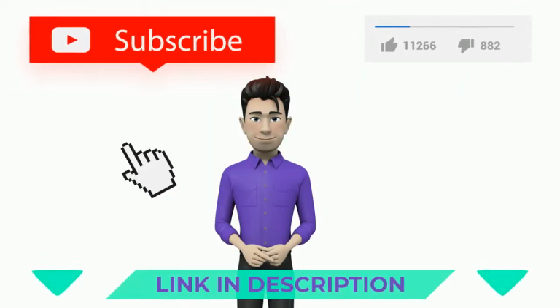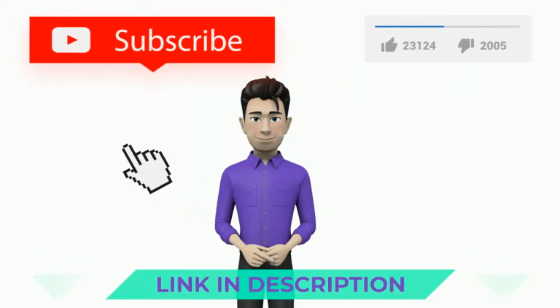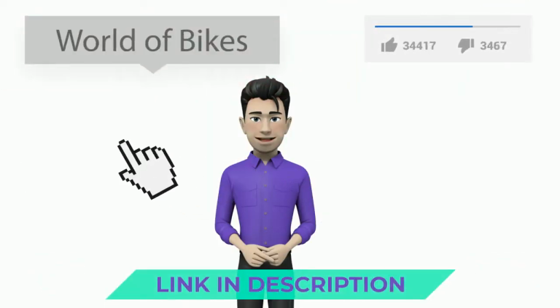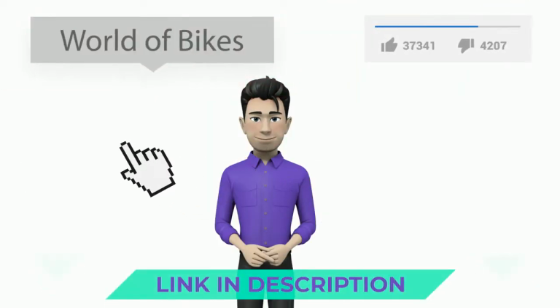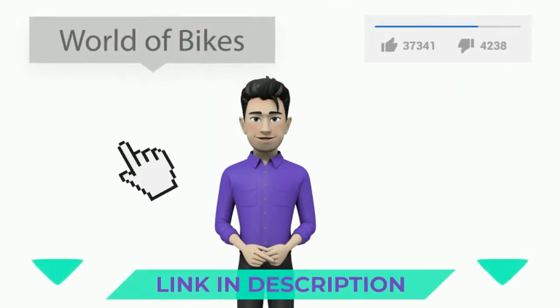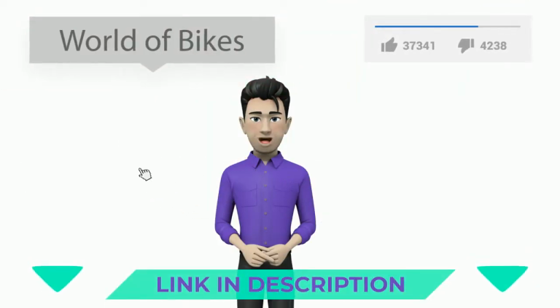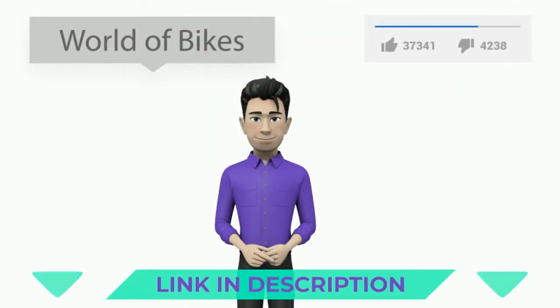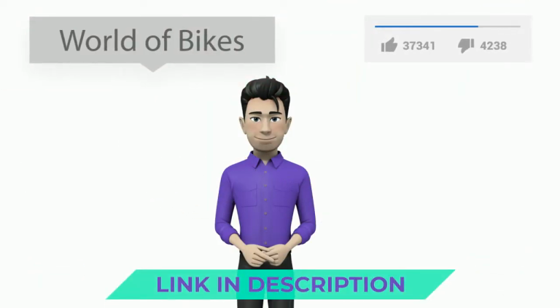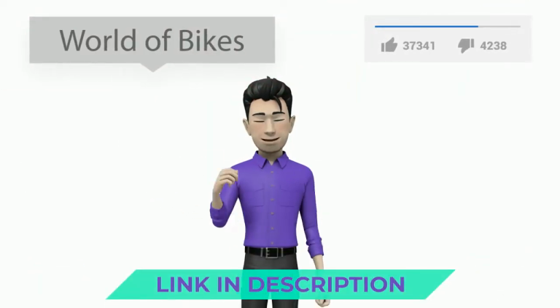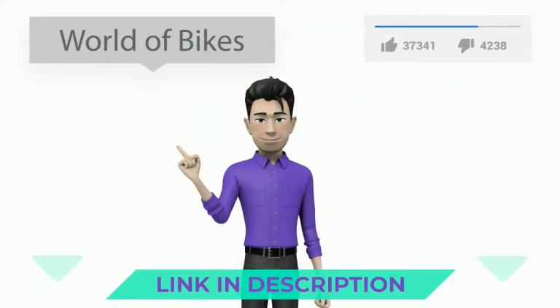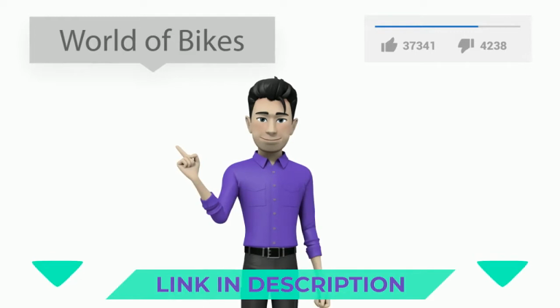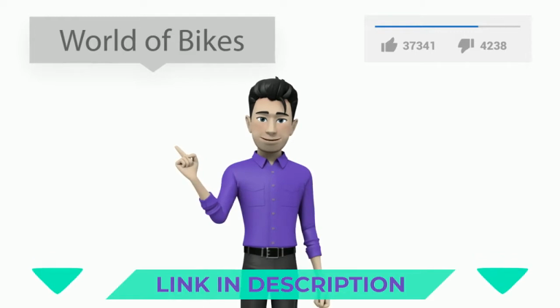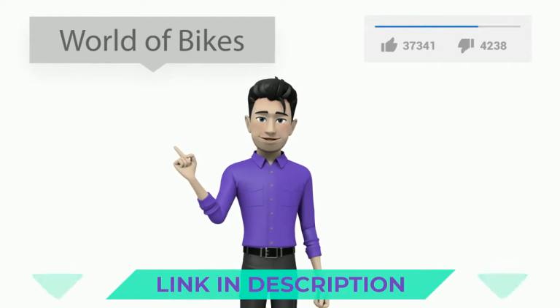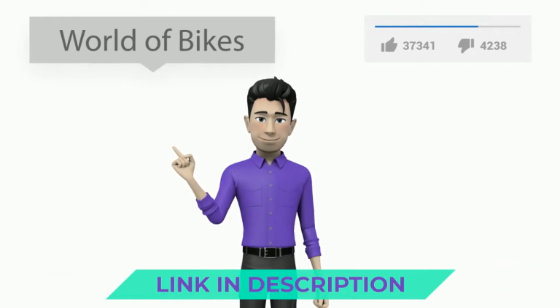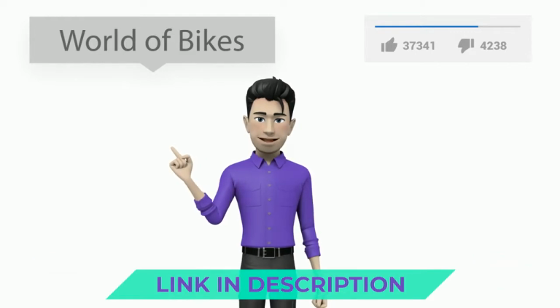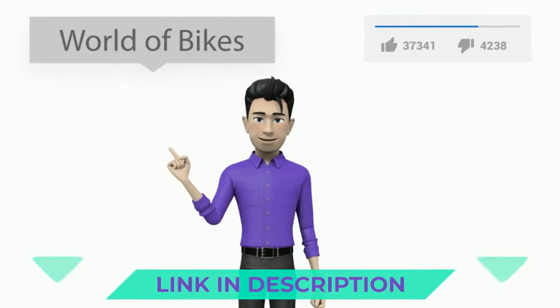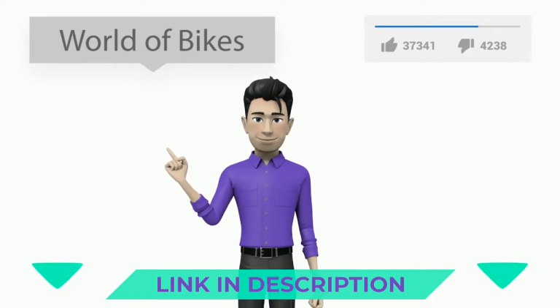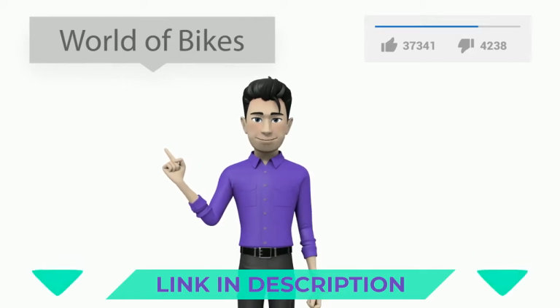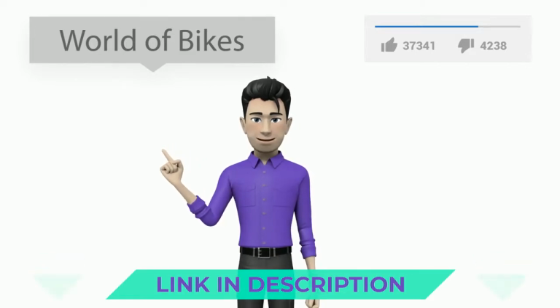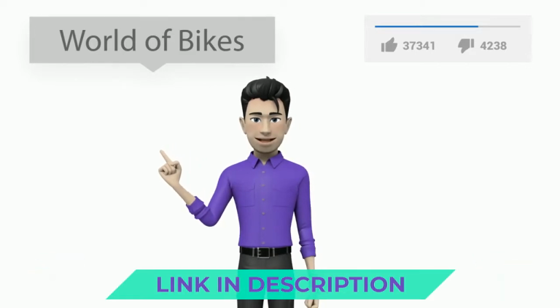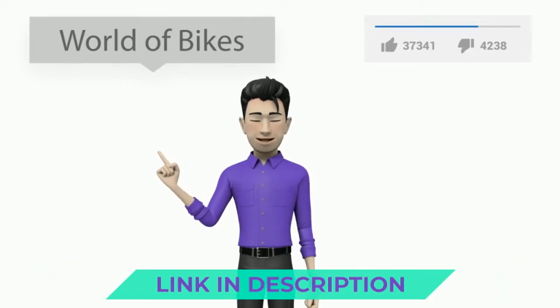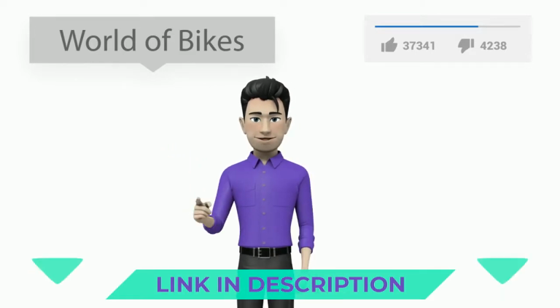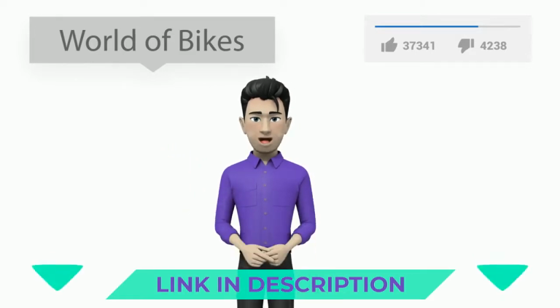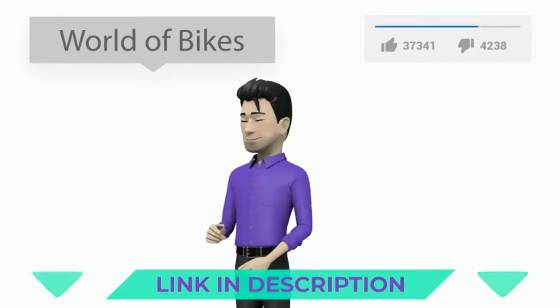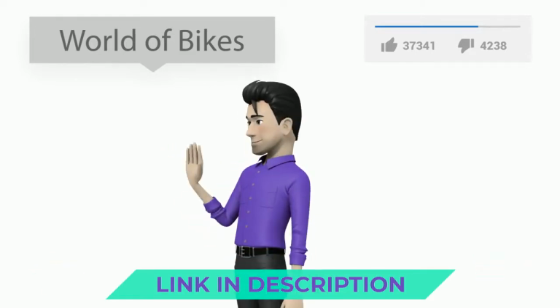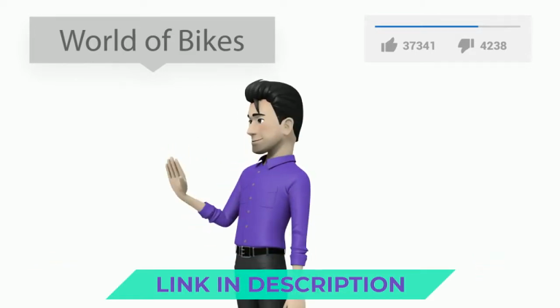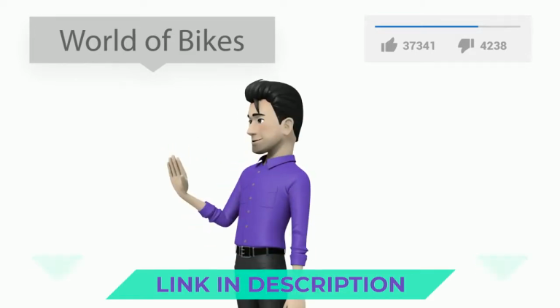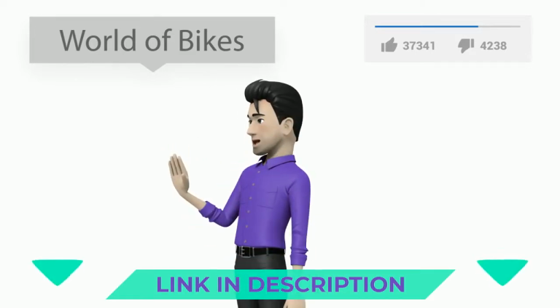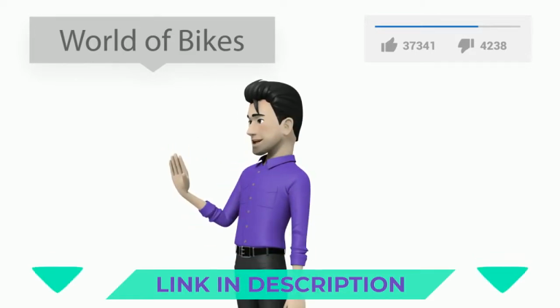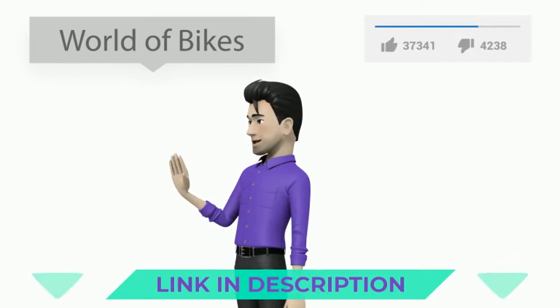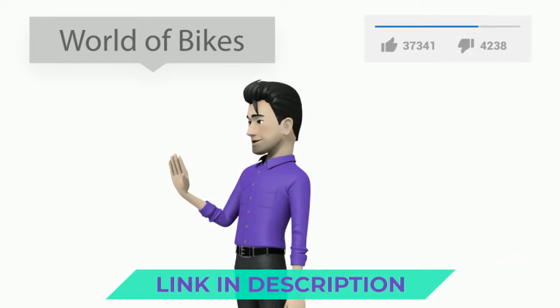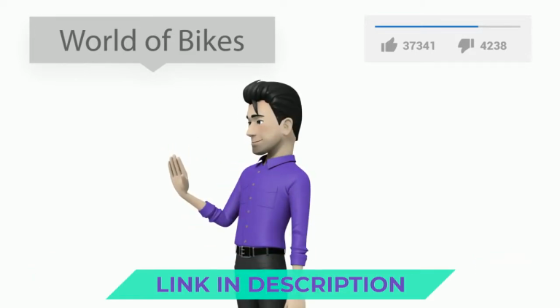Do you like this video? Please follow the link in the description or on the video to view the details, and subscribe to the channel.